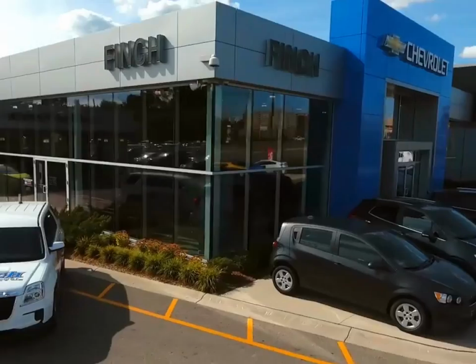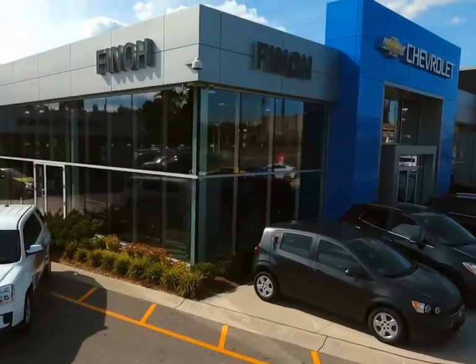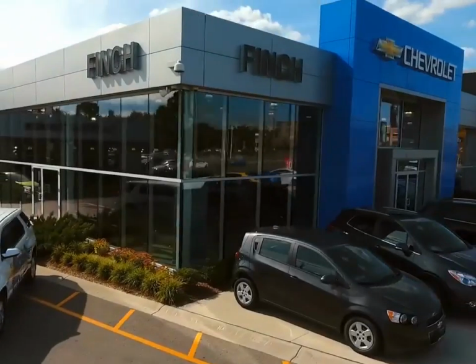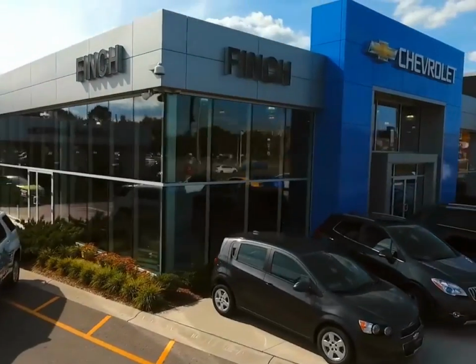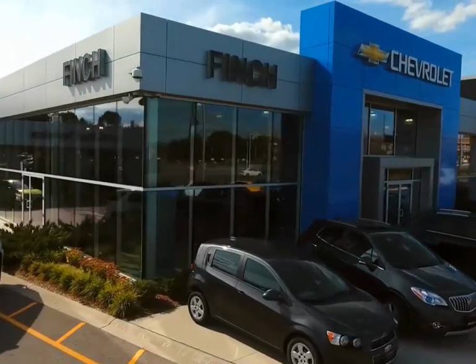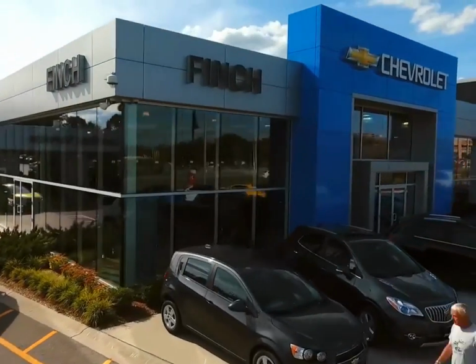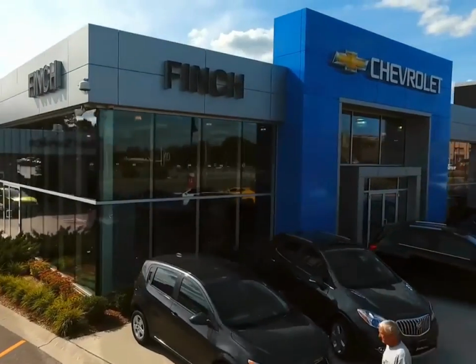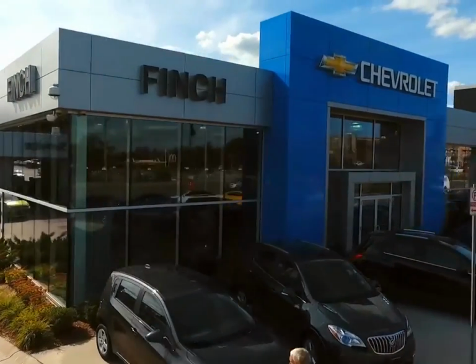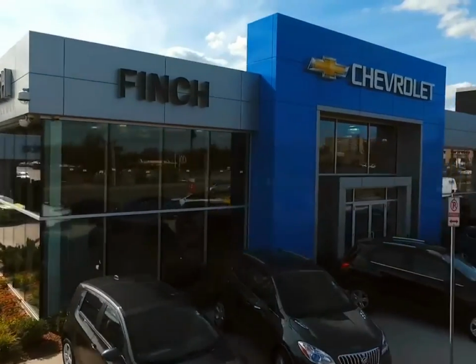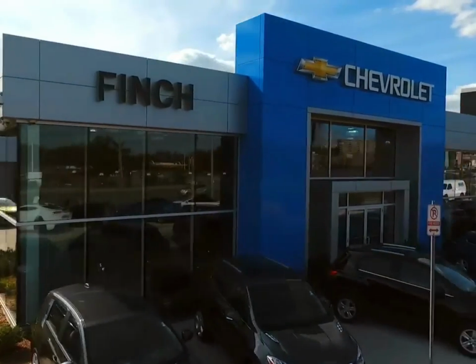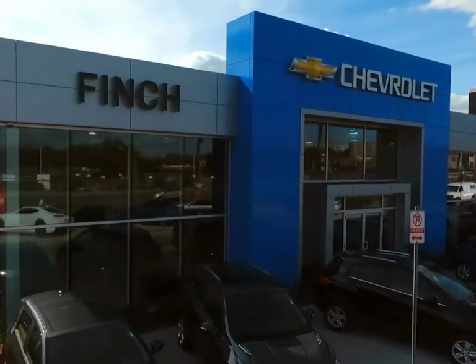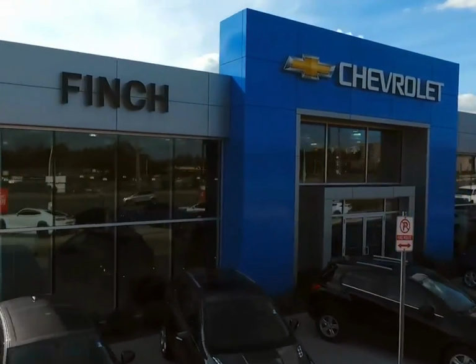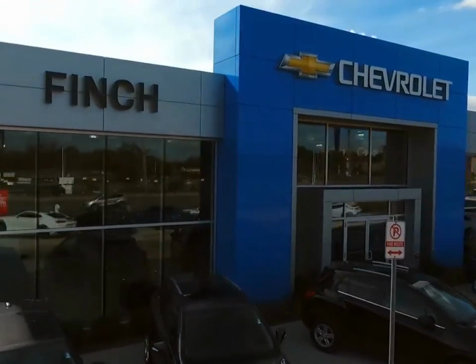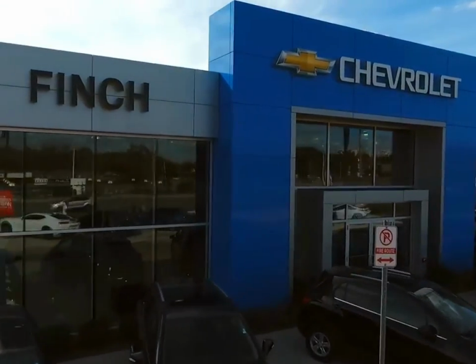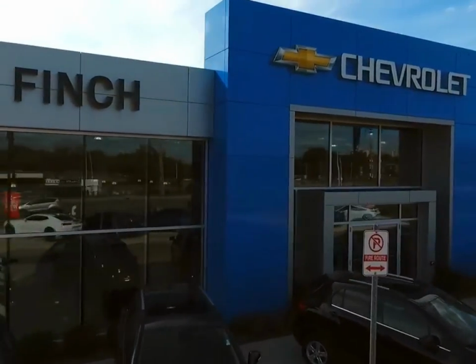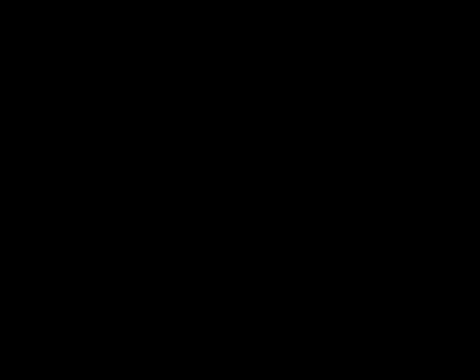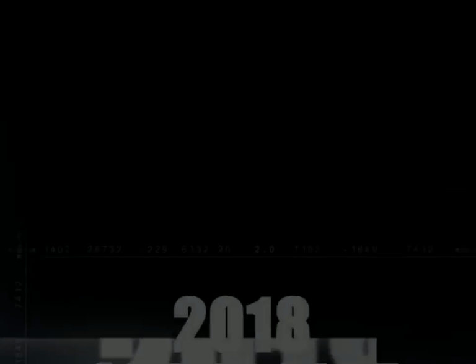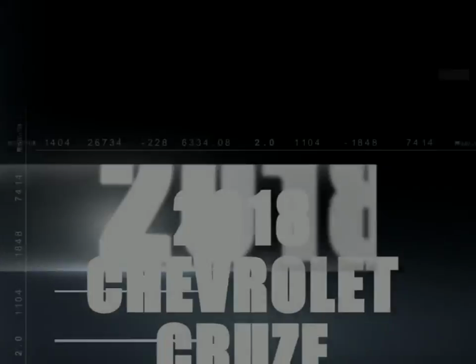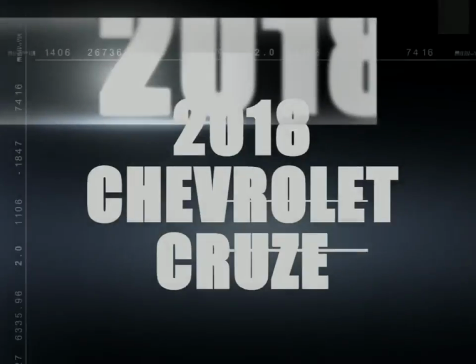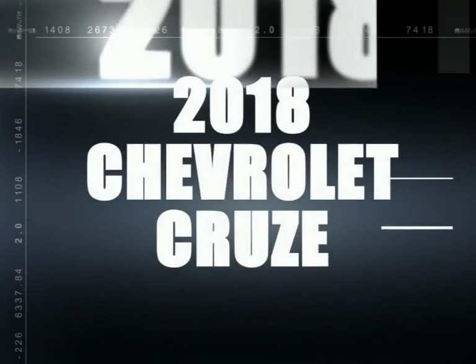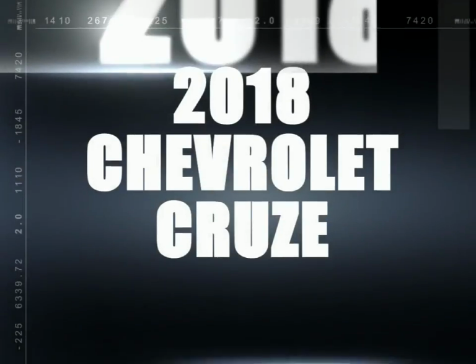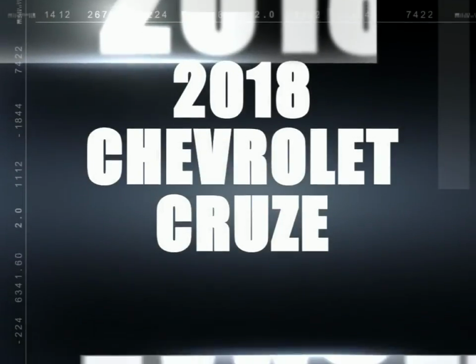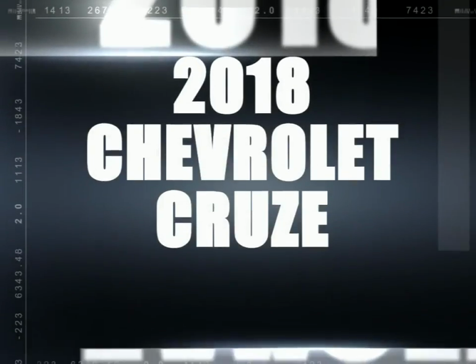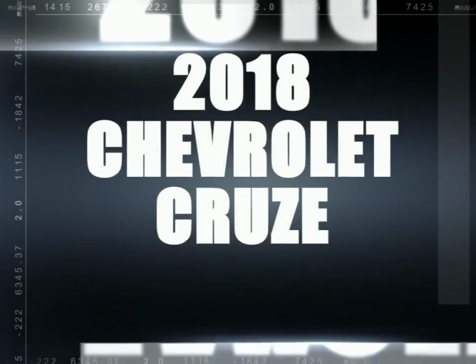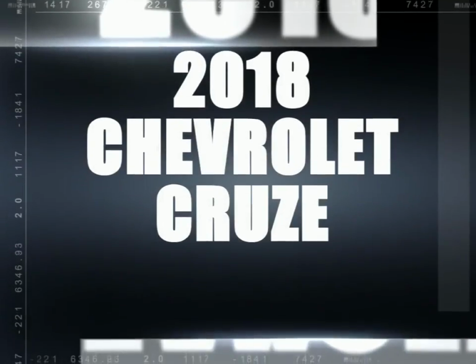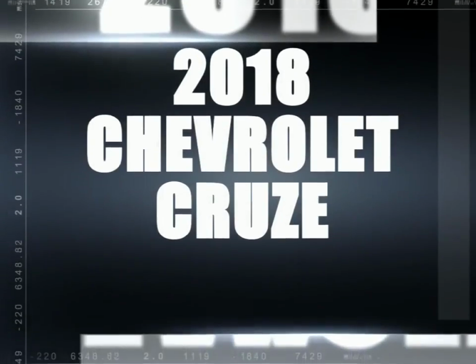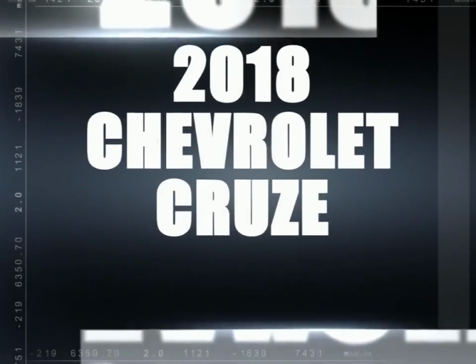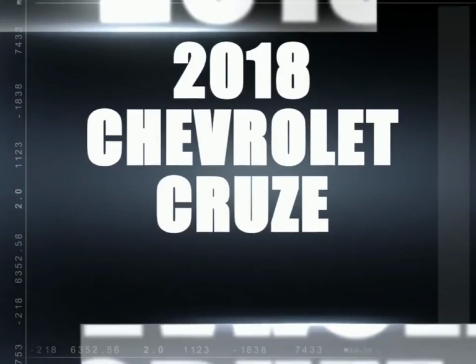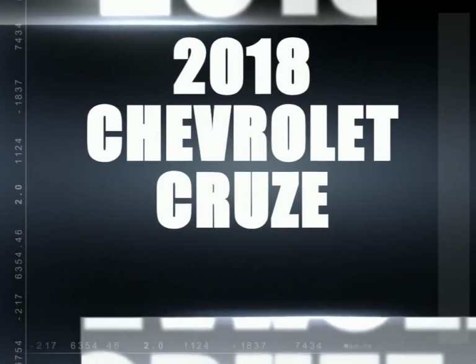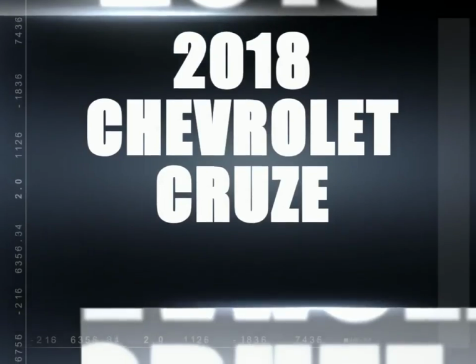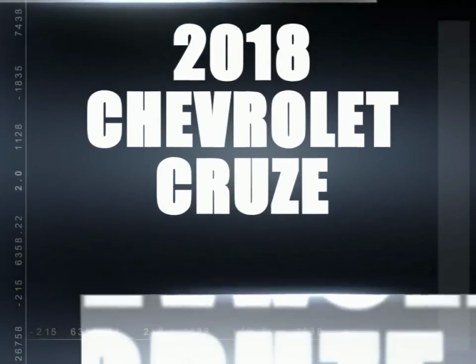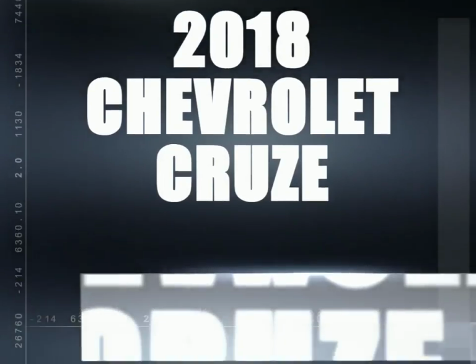Welcome to Finch Chevrolet. Today we're looking at a 2018 Chevrolet Cruze.